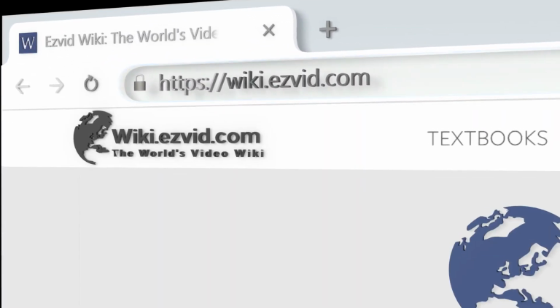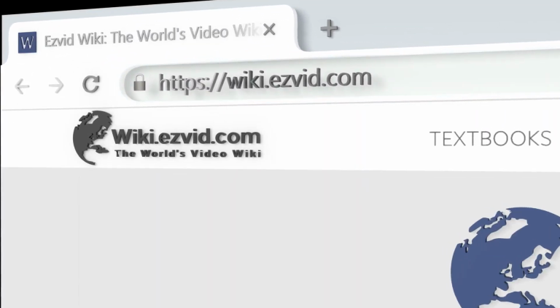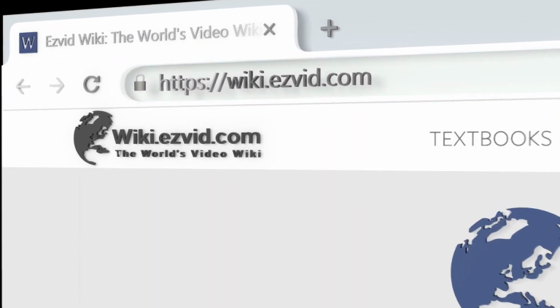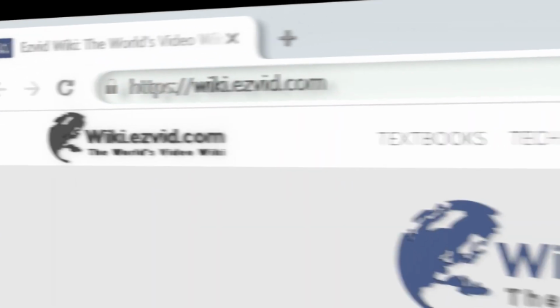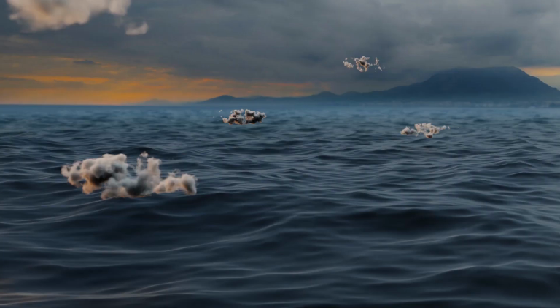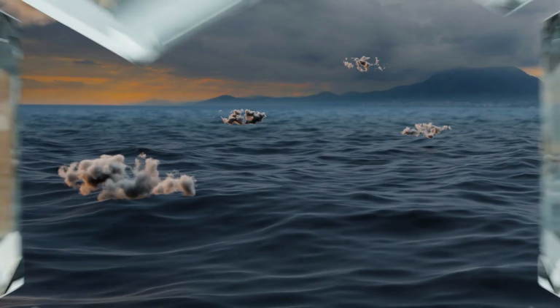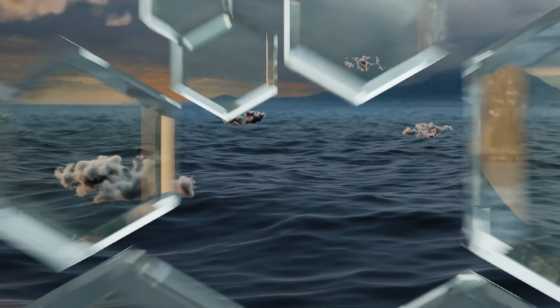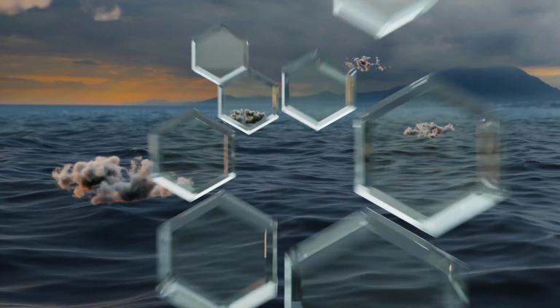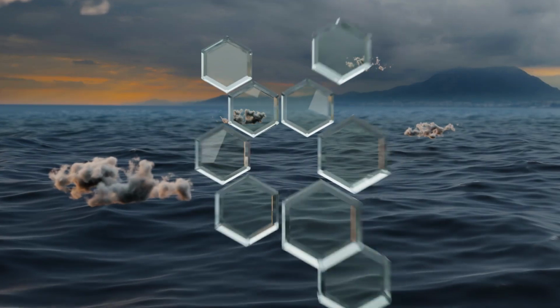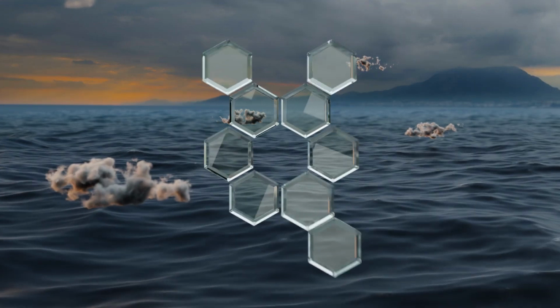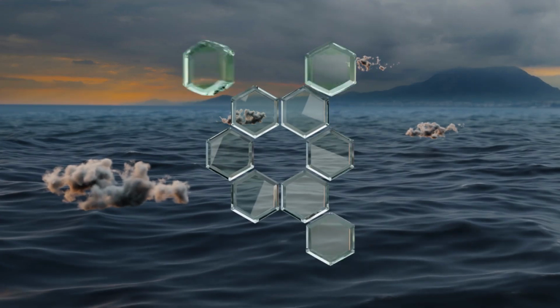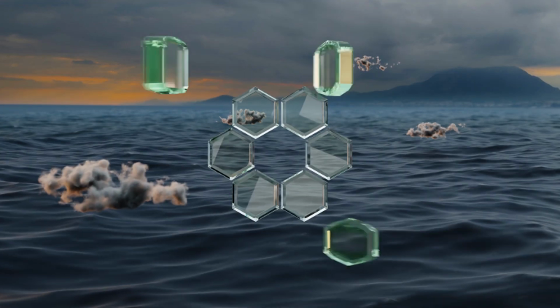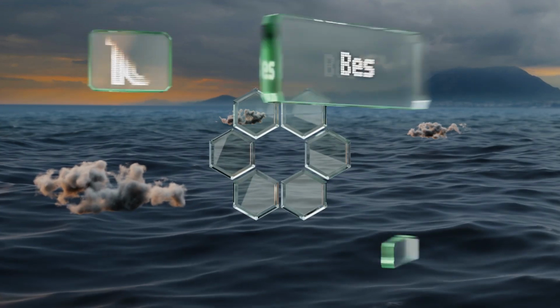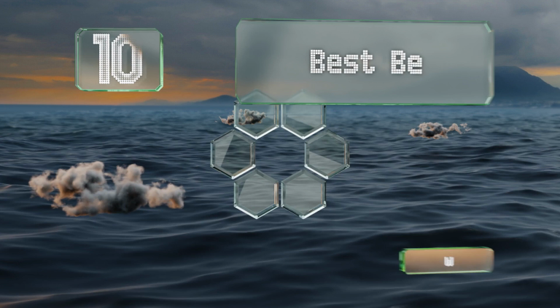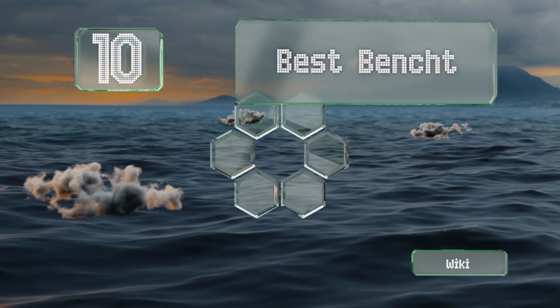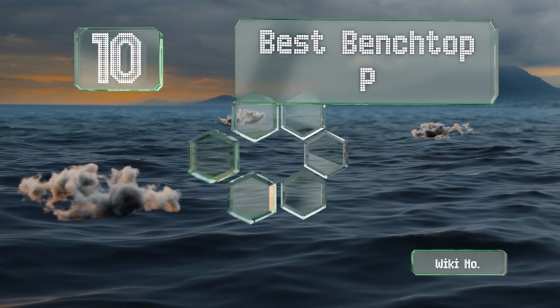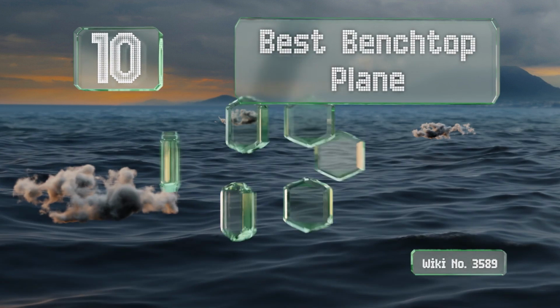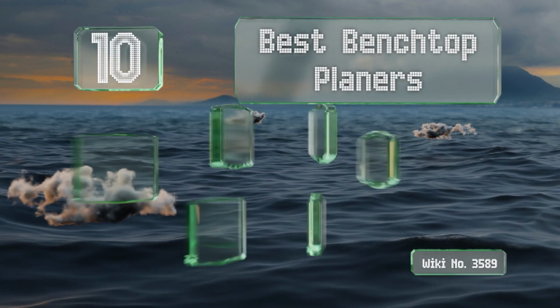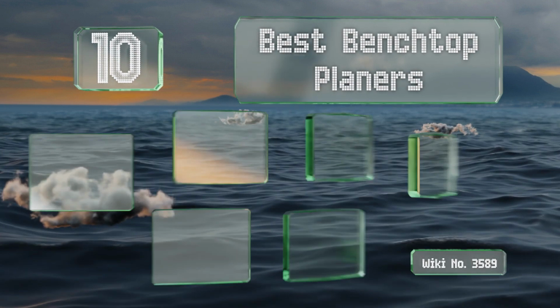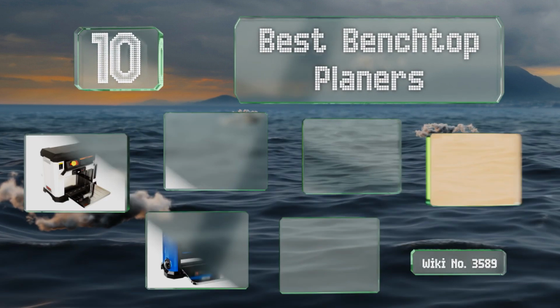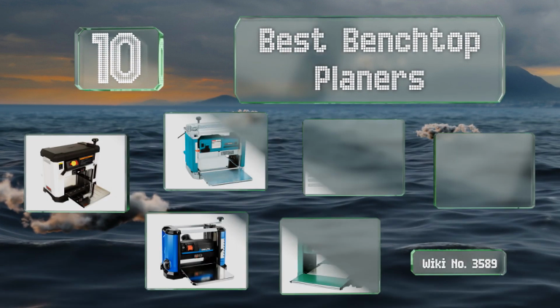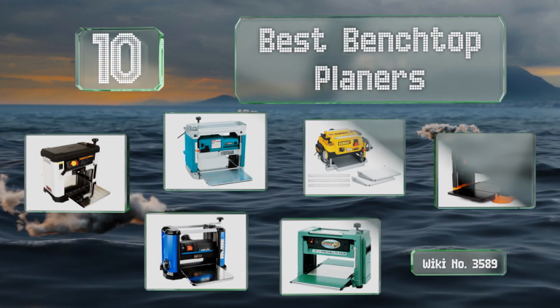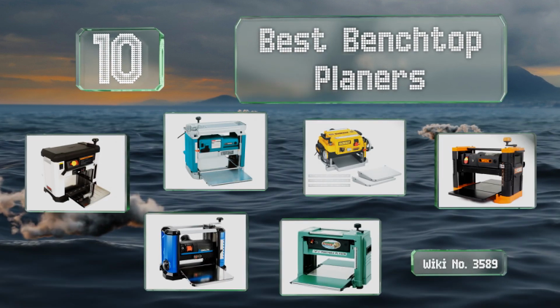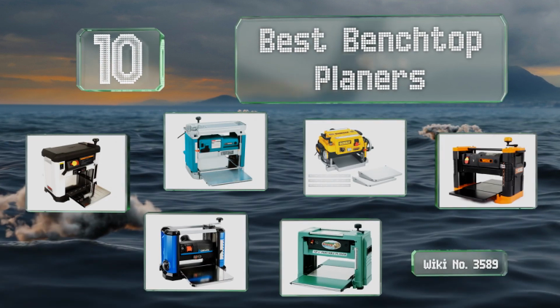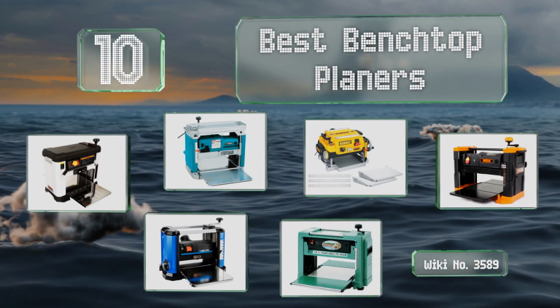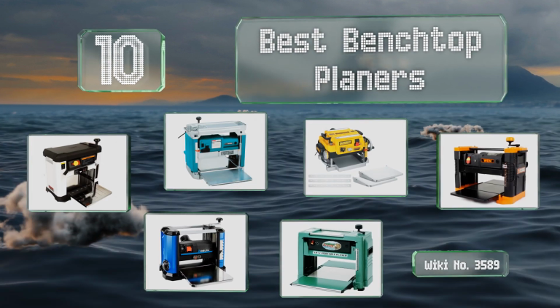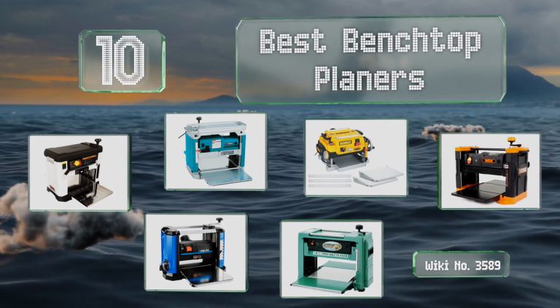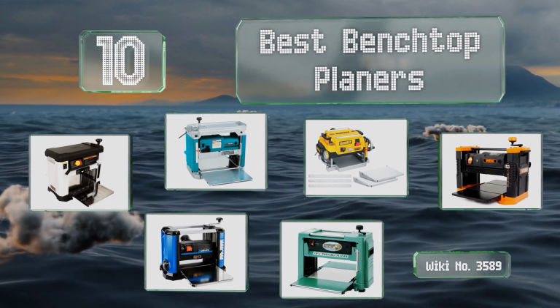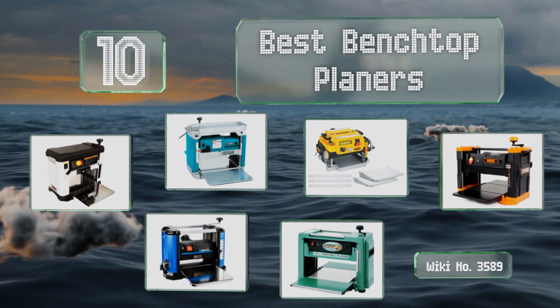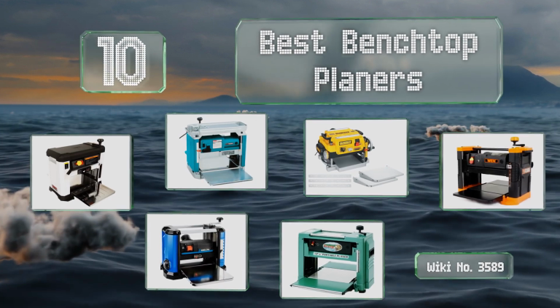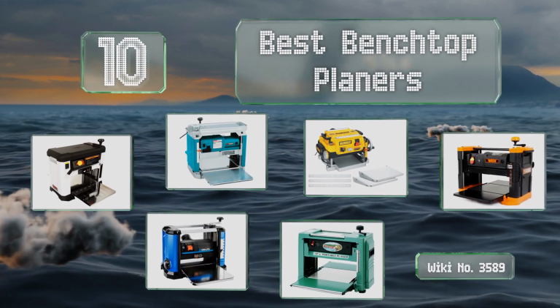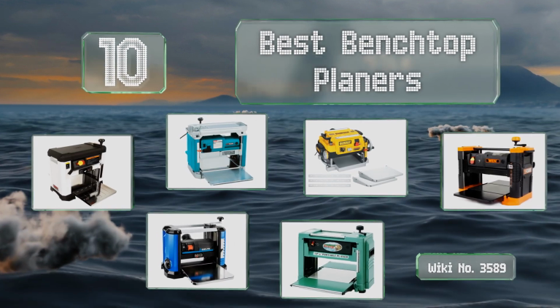EasyVid presents the 10 best benchtop planers. Let's get started with the list.